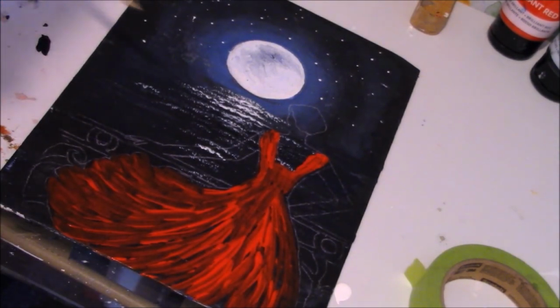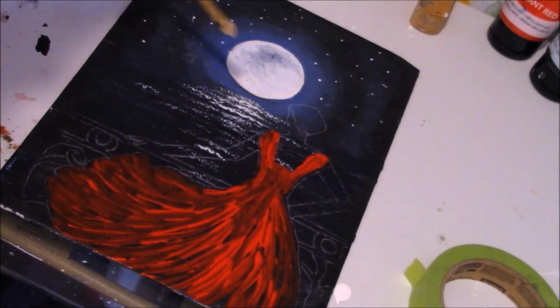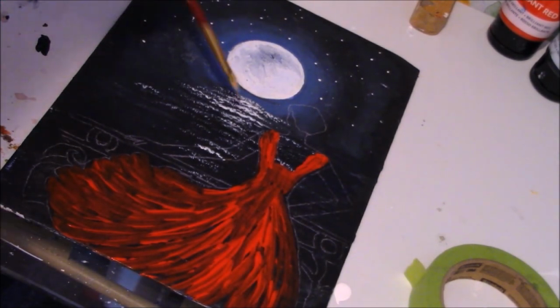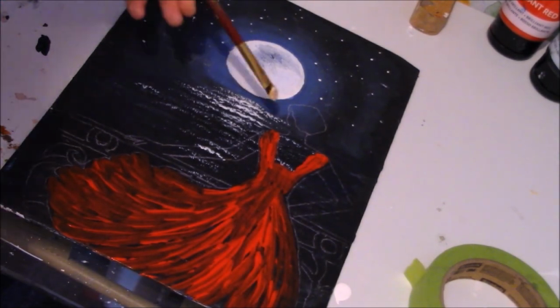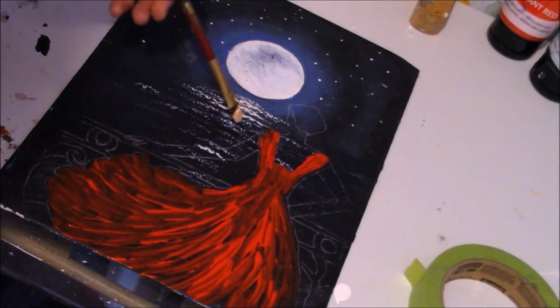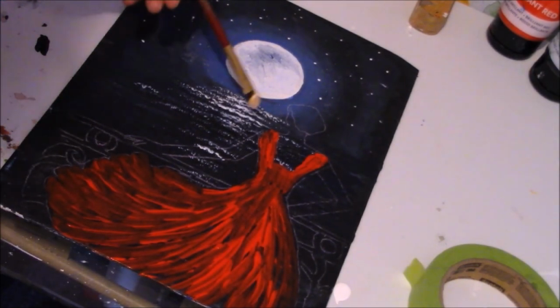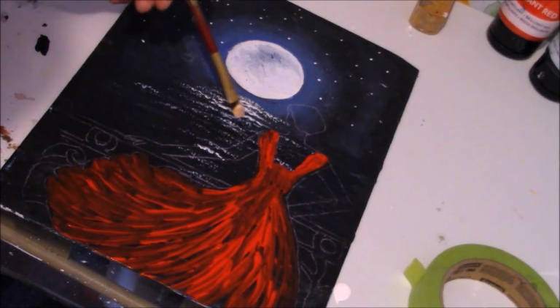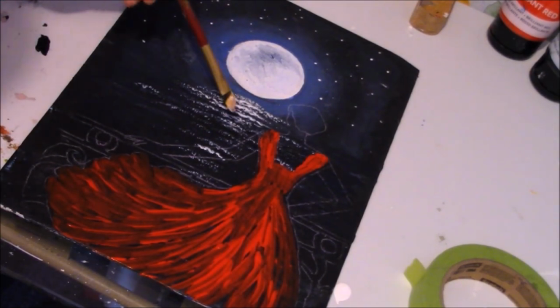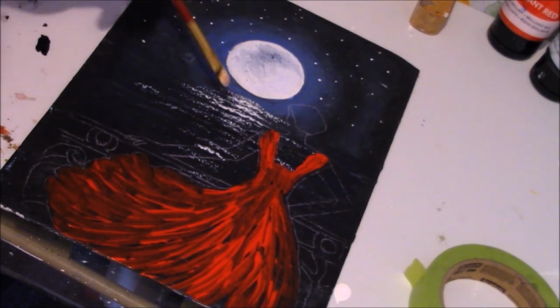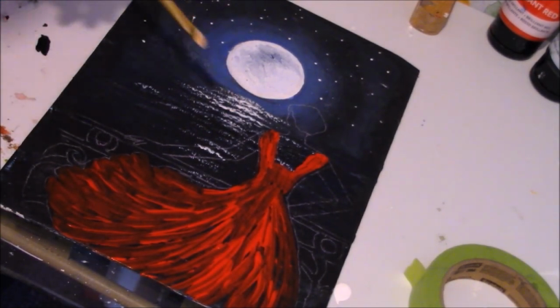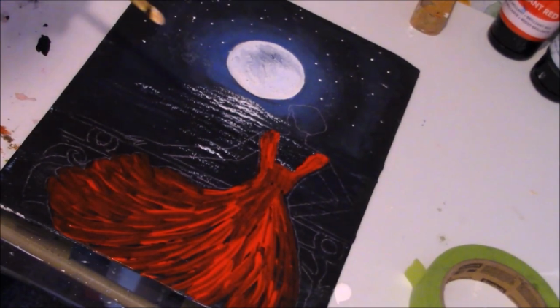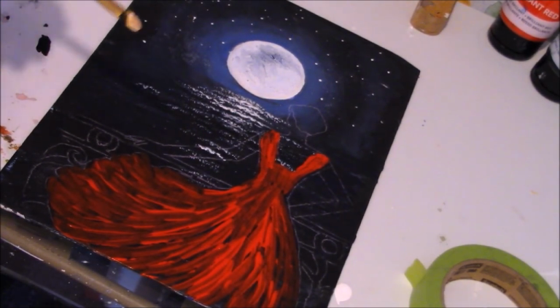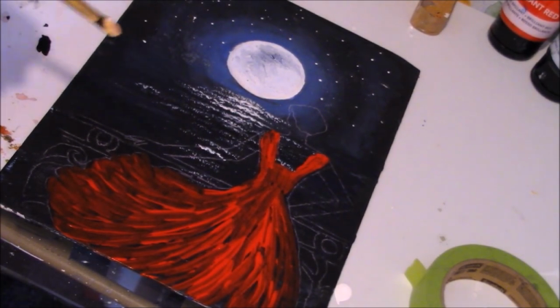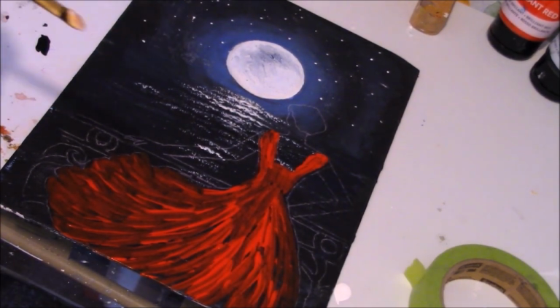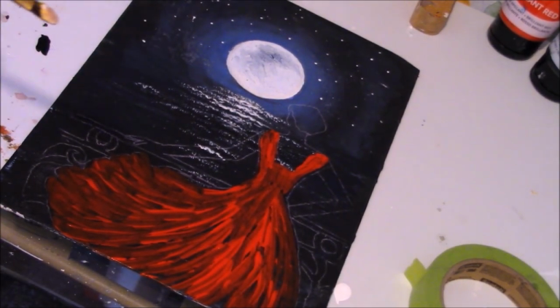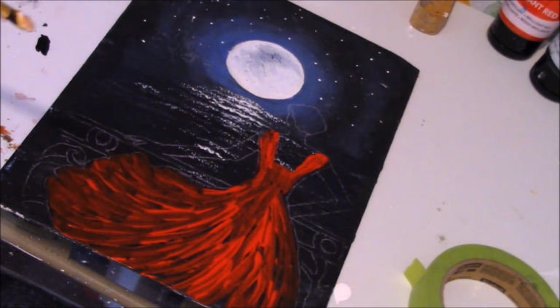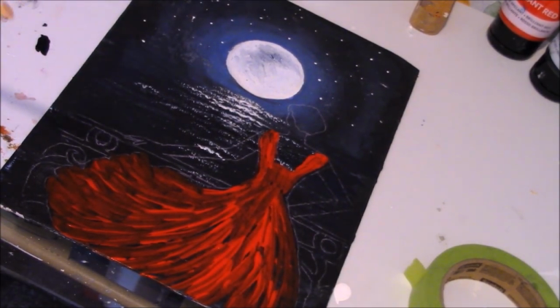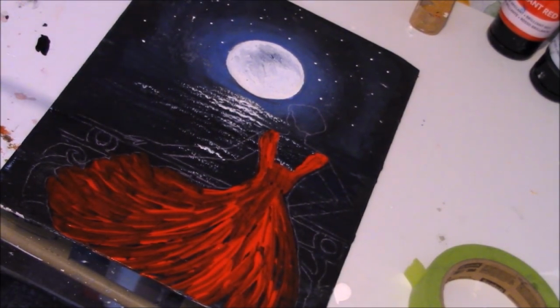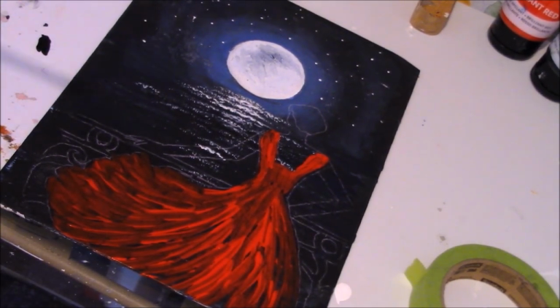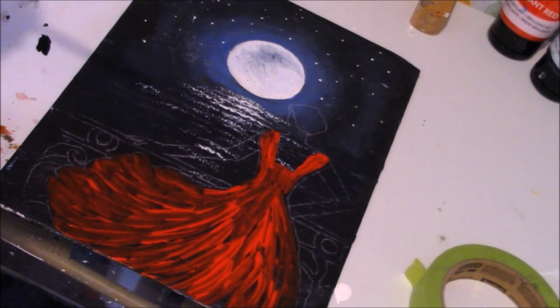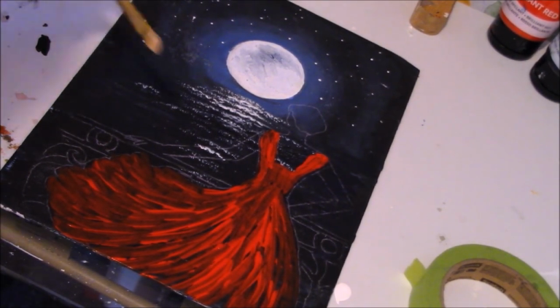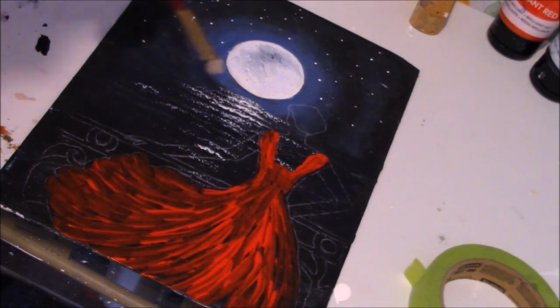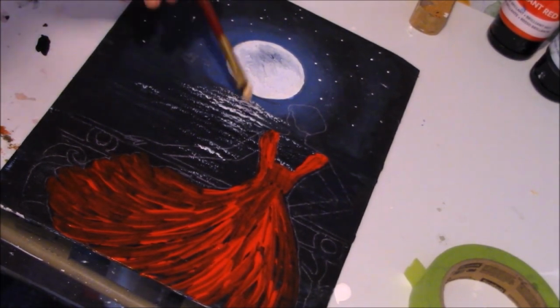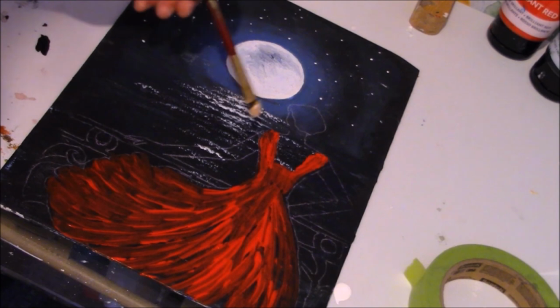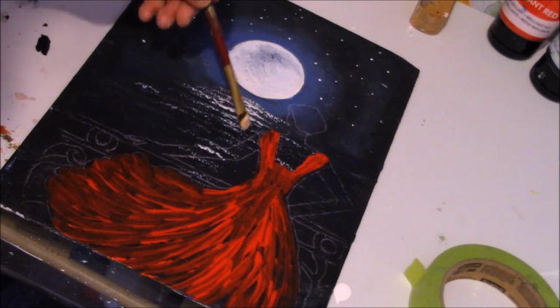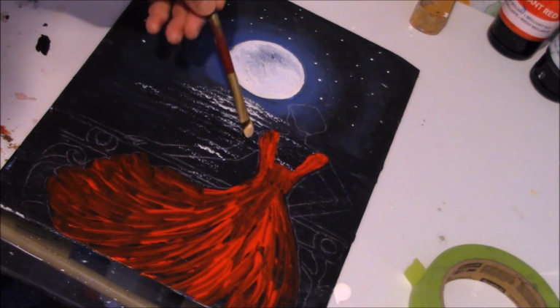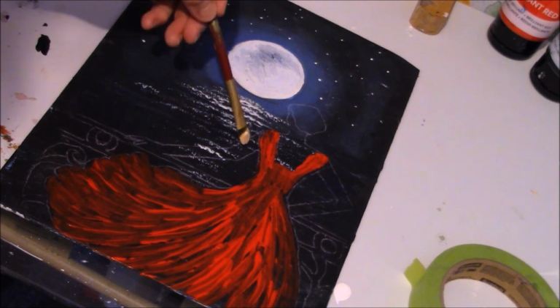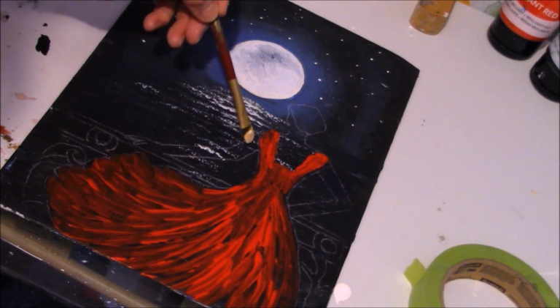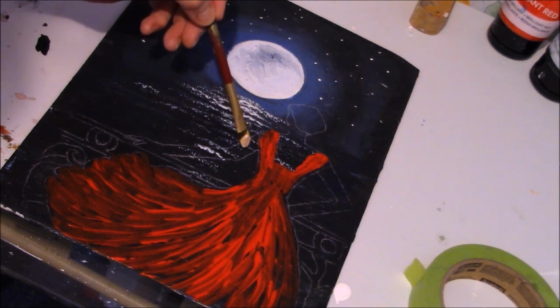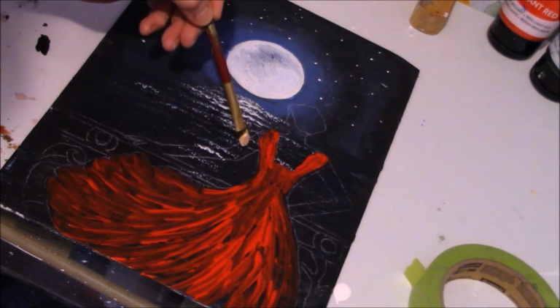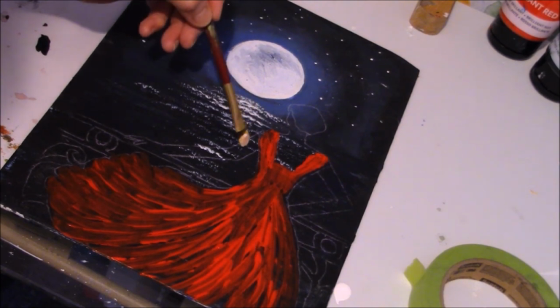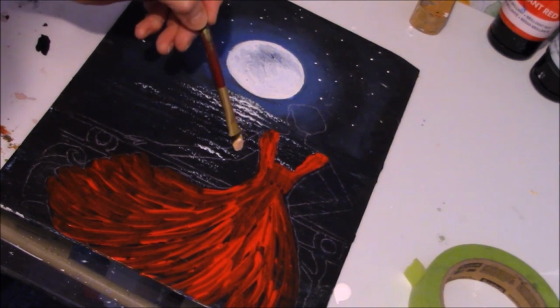Now we're getting all the shapes — things are starting to come to life.